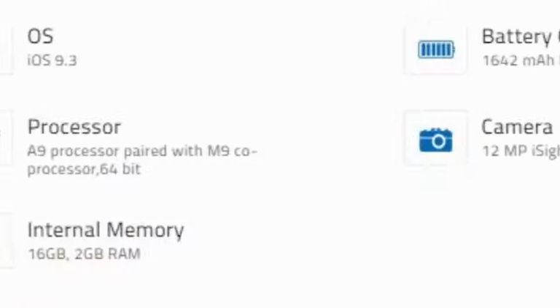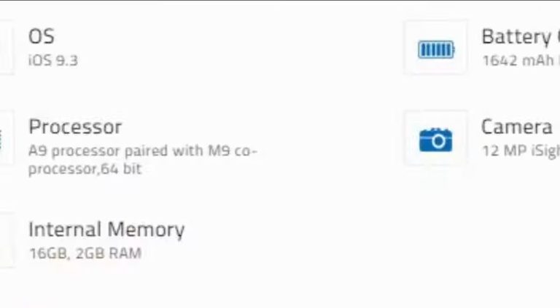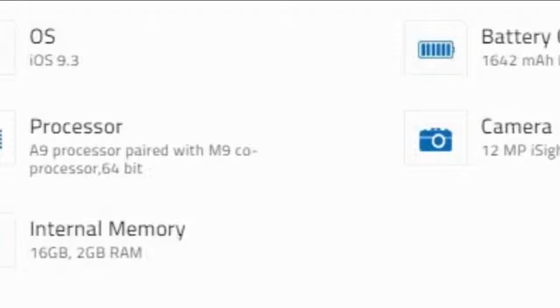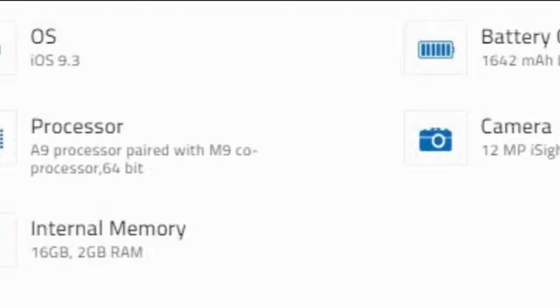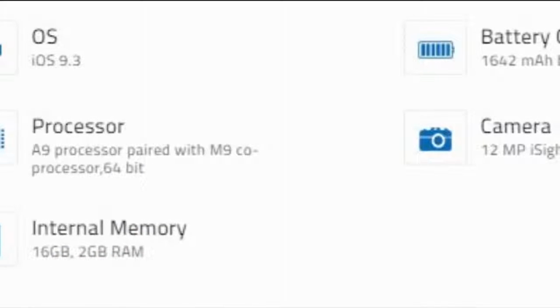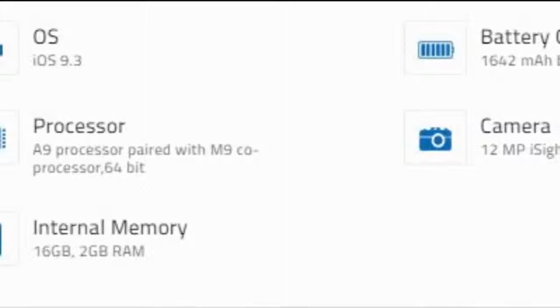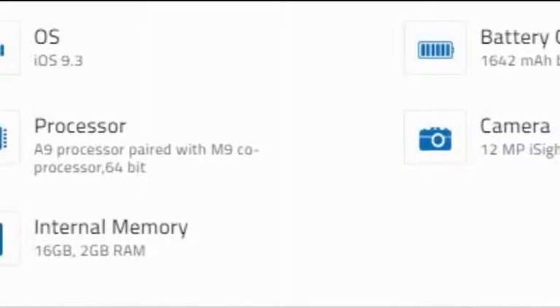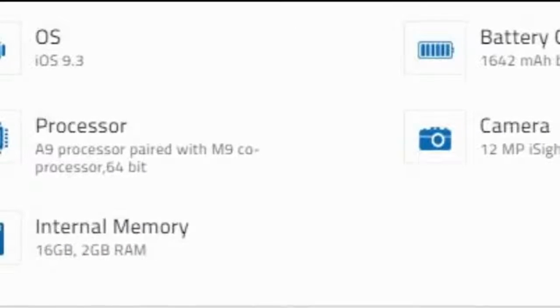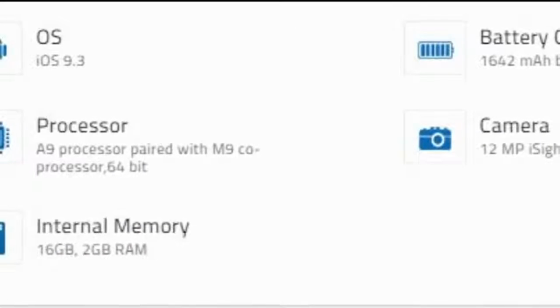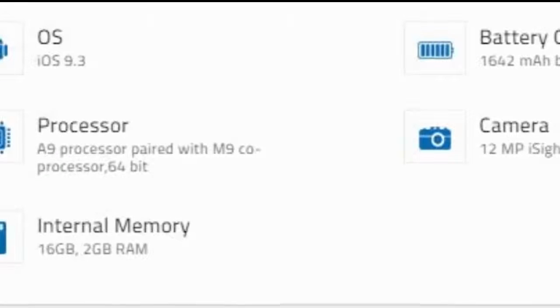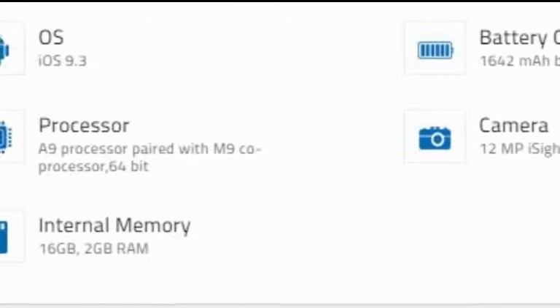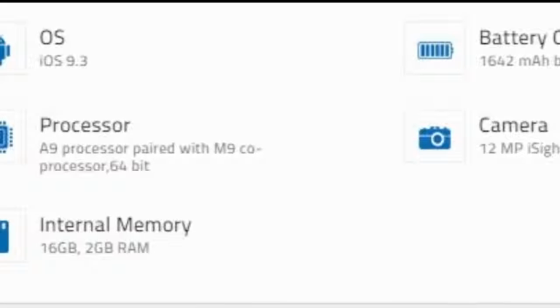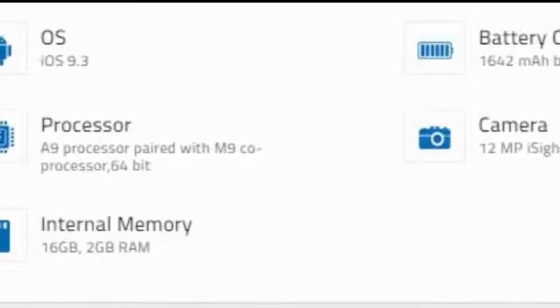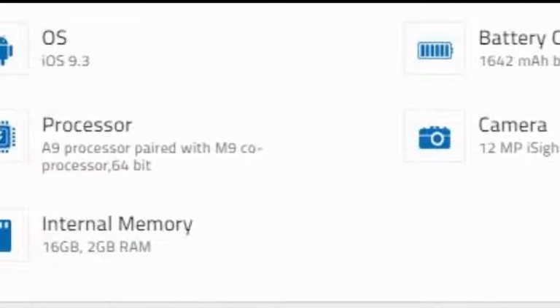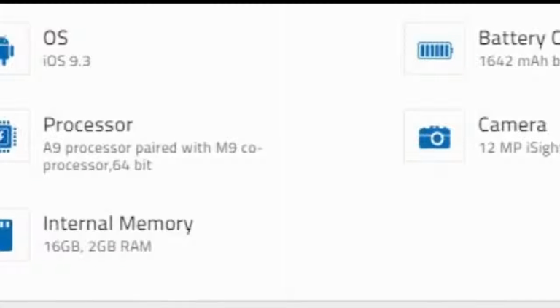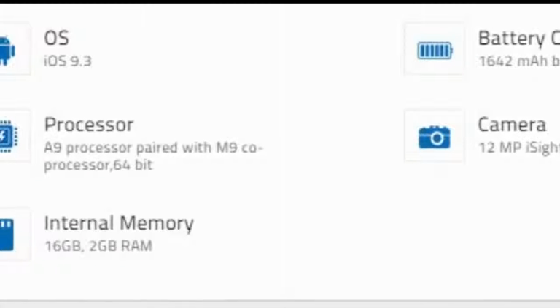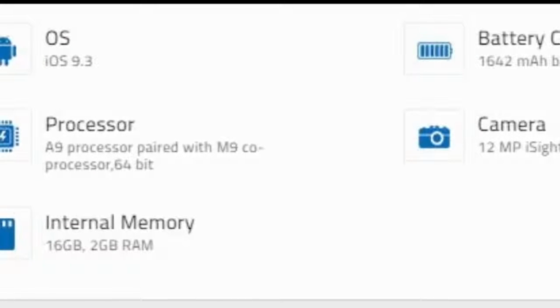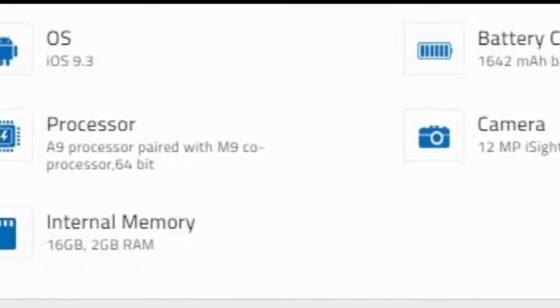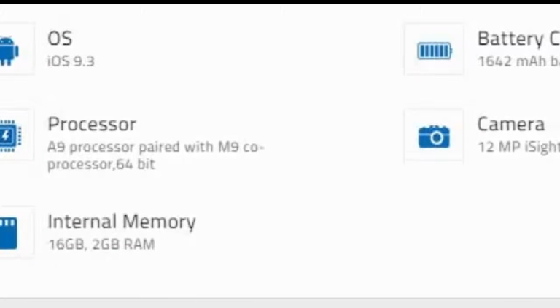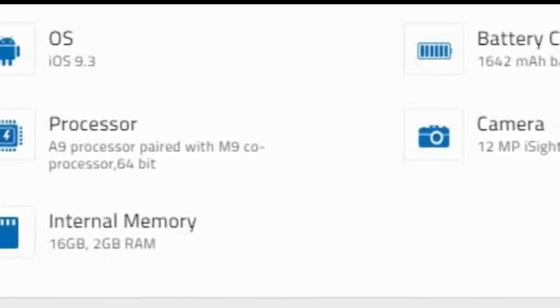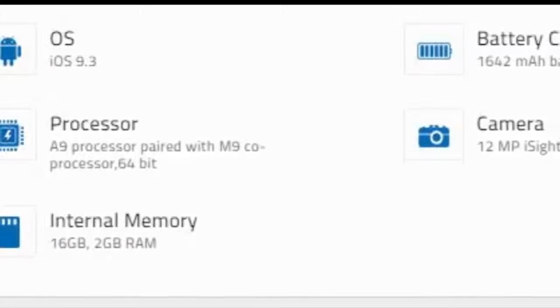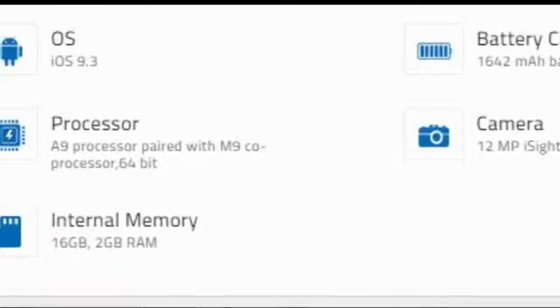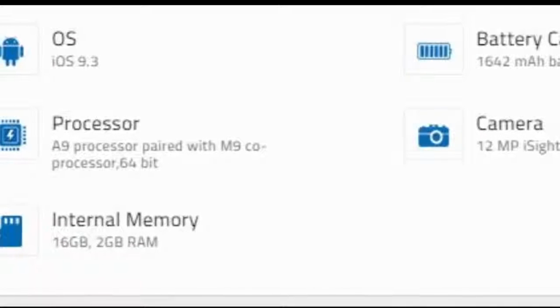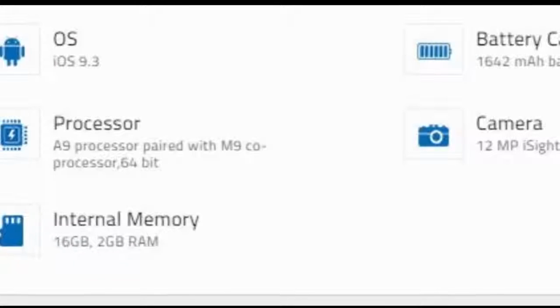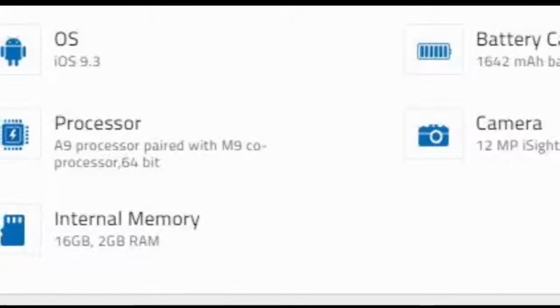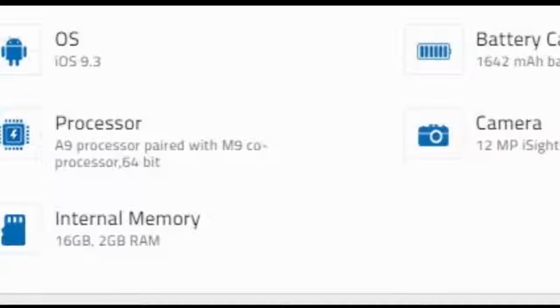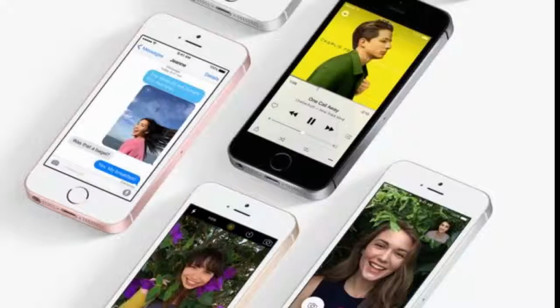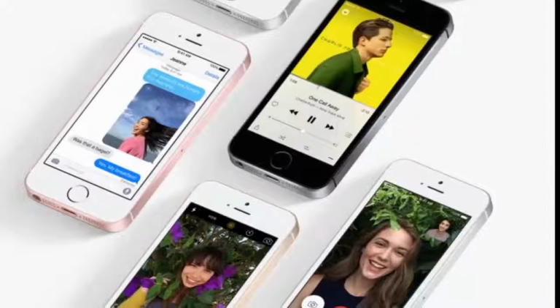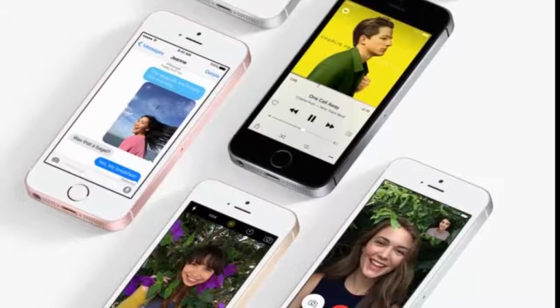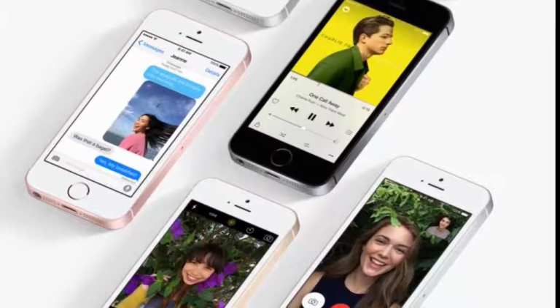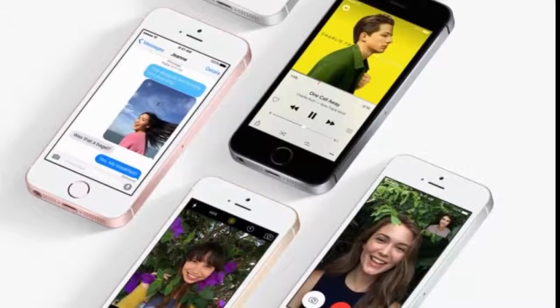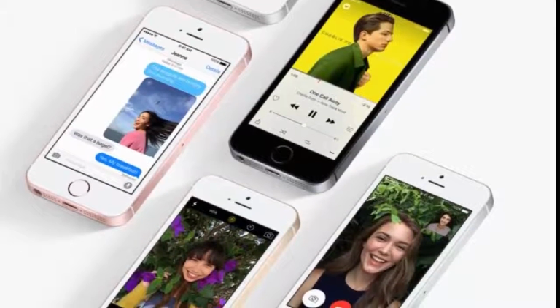With 64-bit desktop-class architecture, the A9 chip brings spectacular speed and responsiveness.